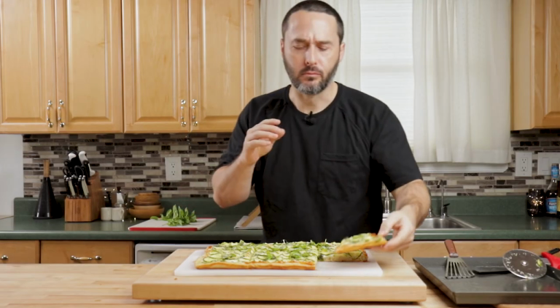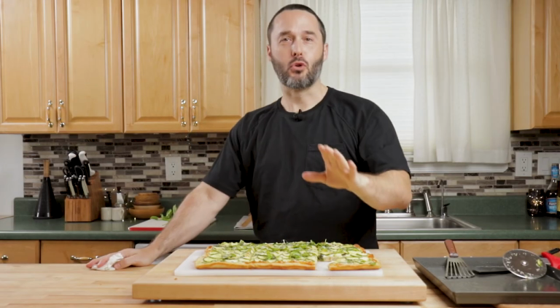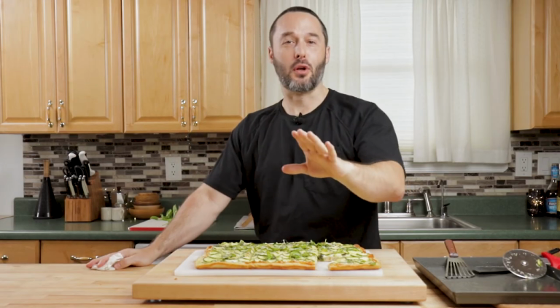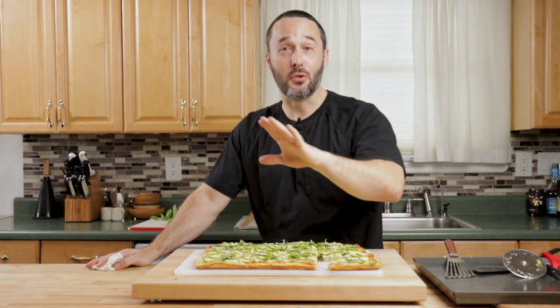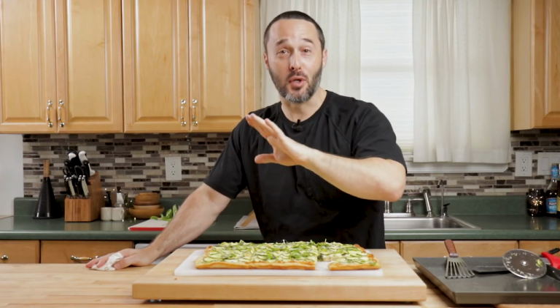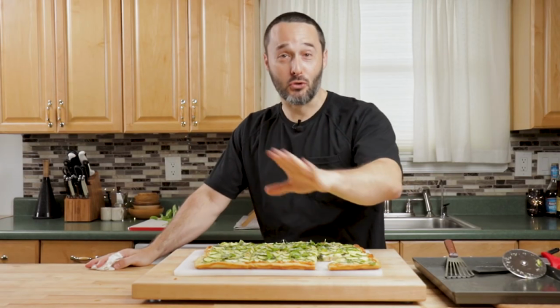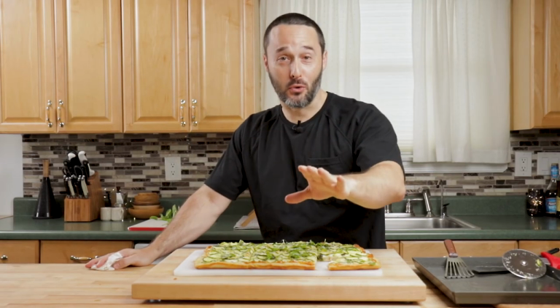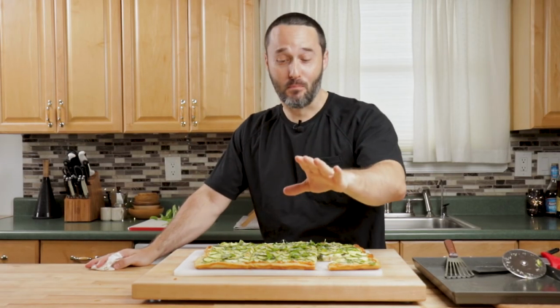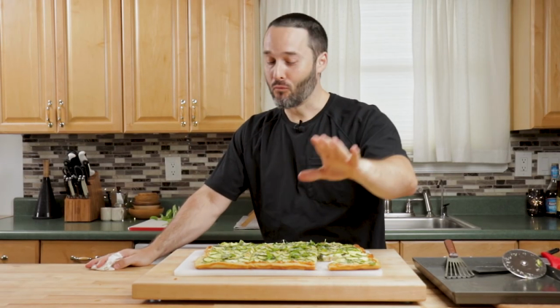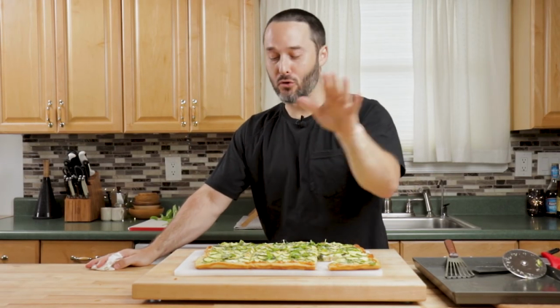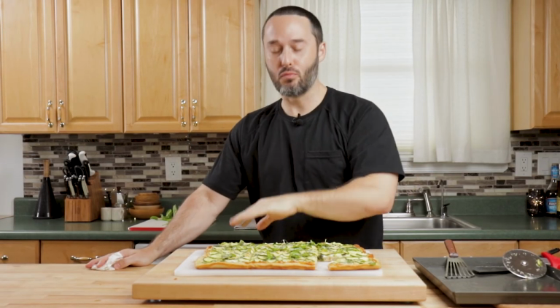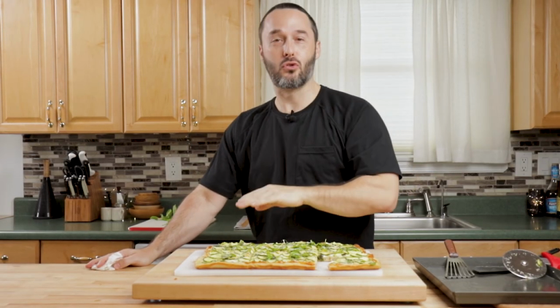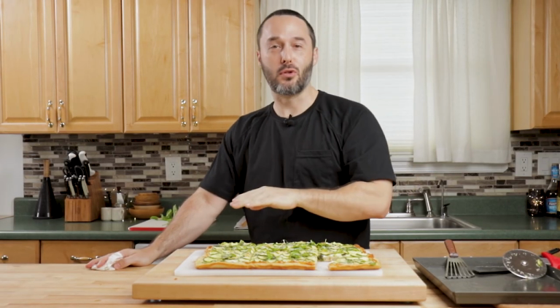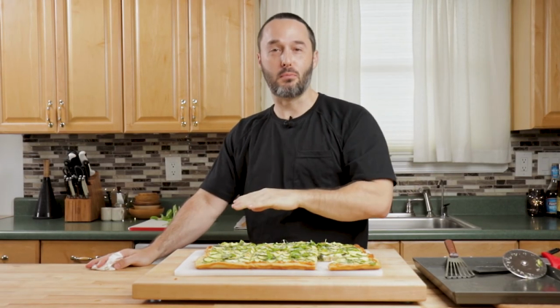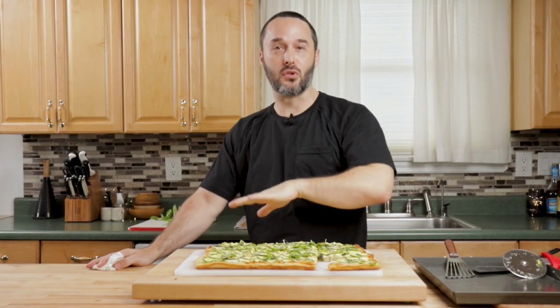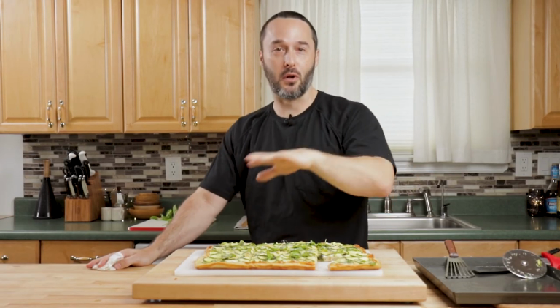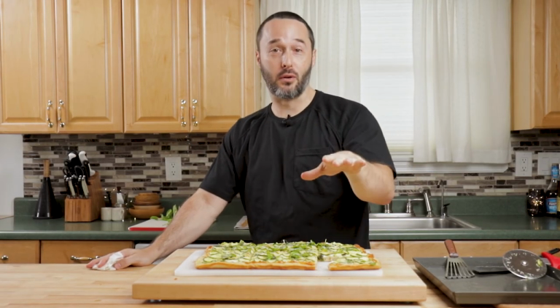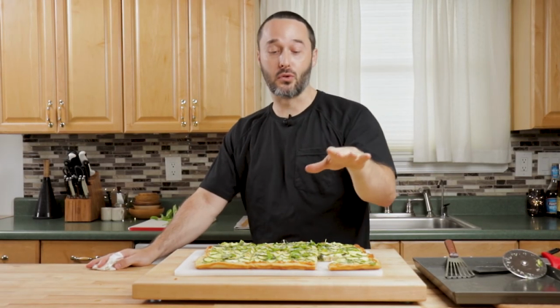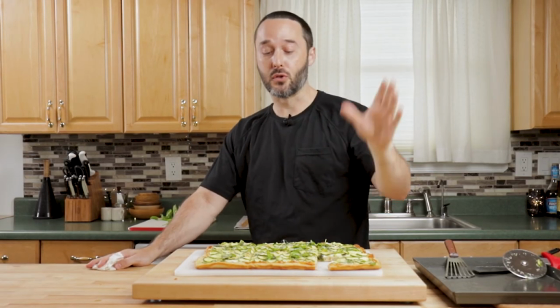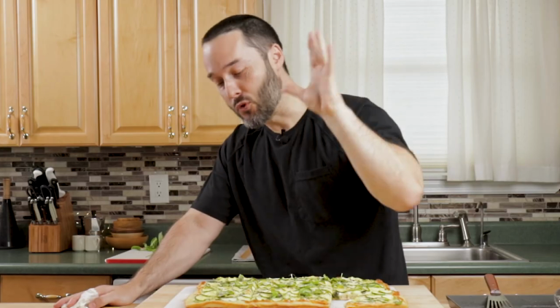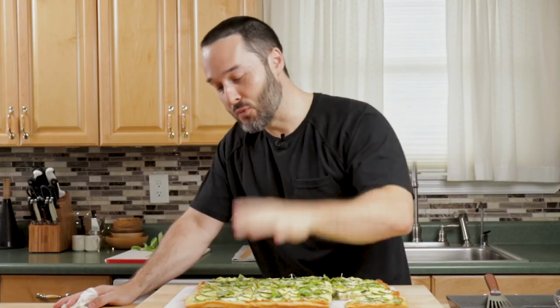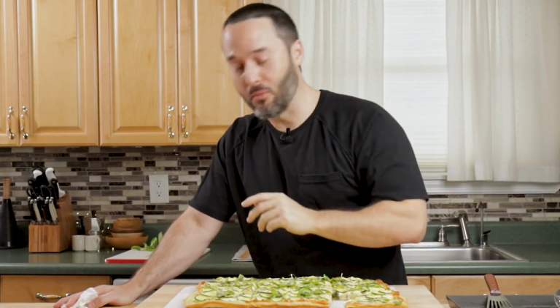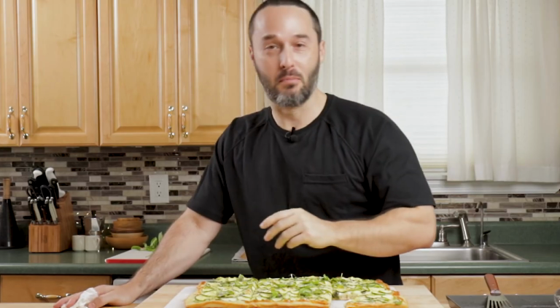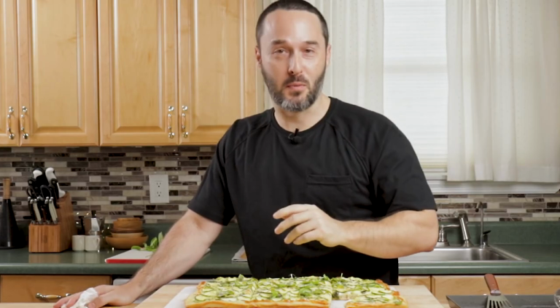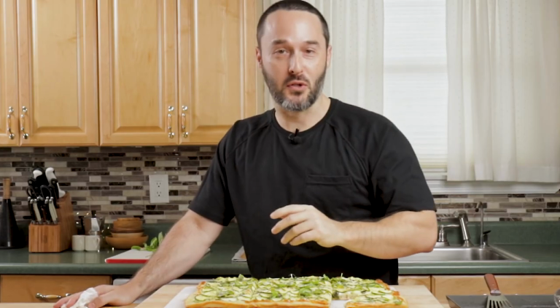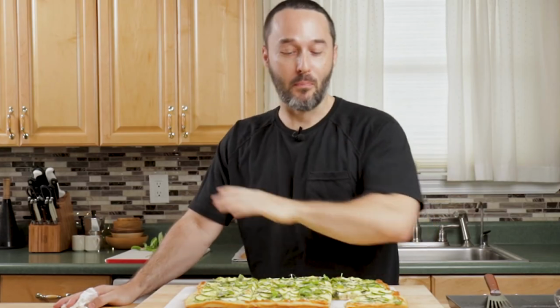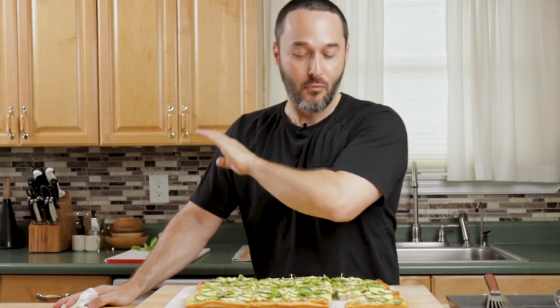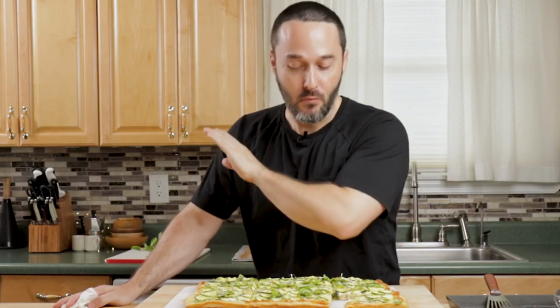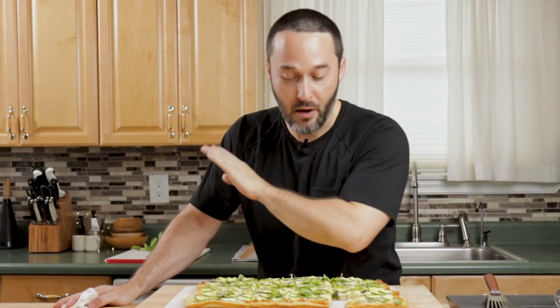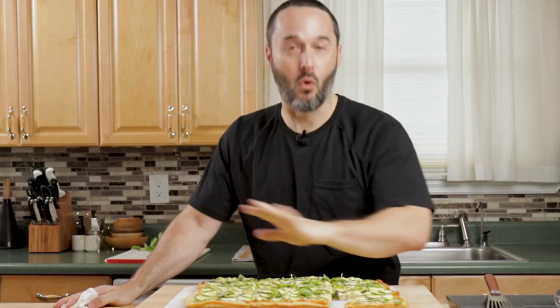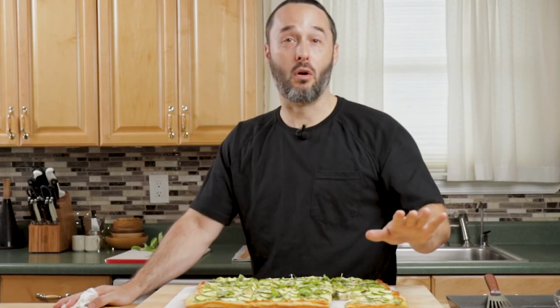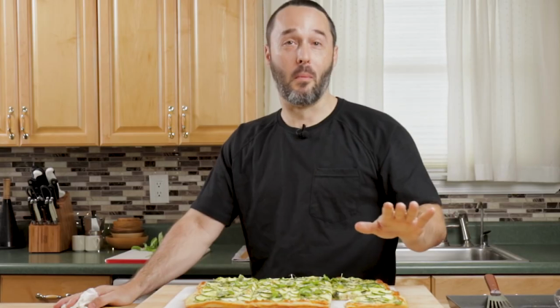I just made a zucchini pizza without any sauce, and this is probably the best pizza out of all of them.